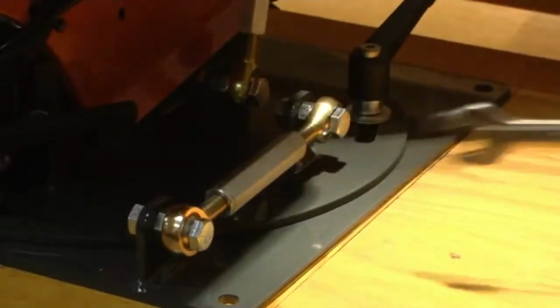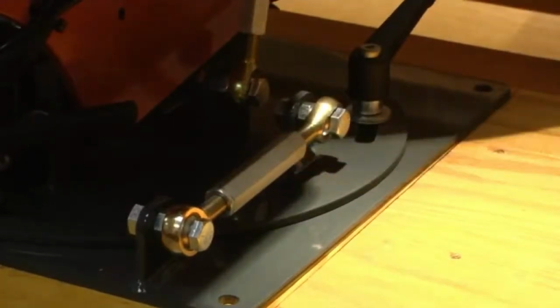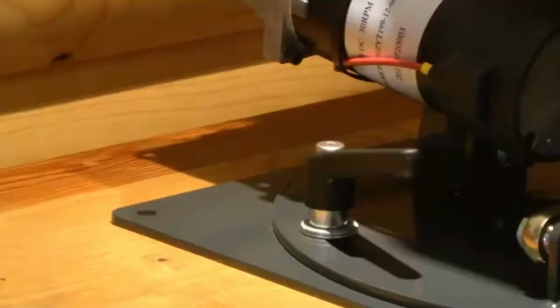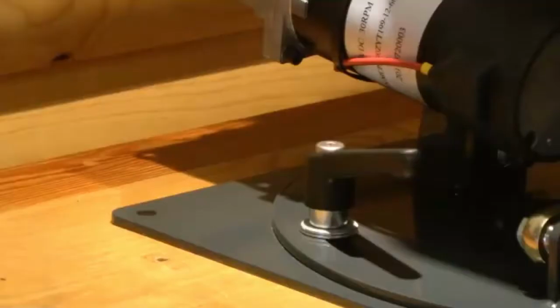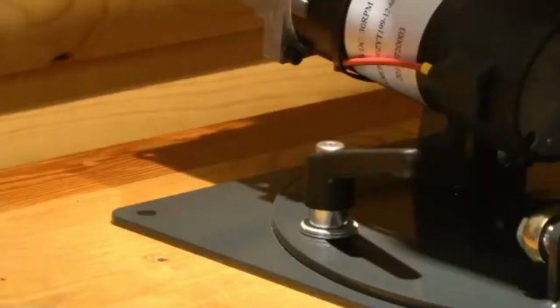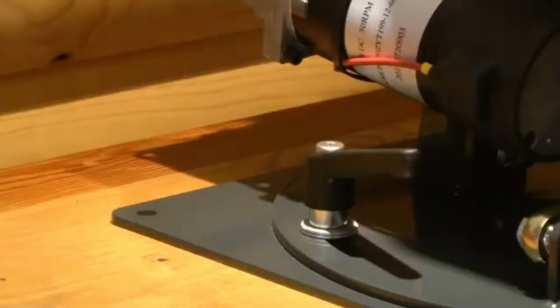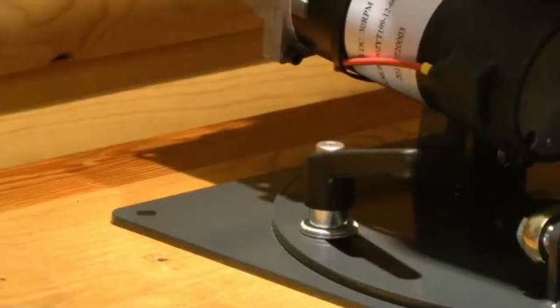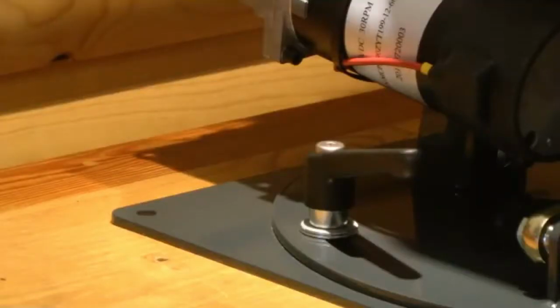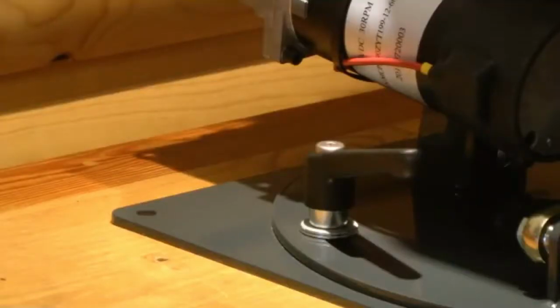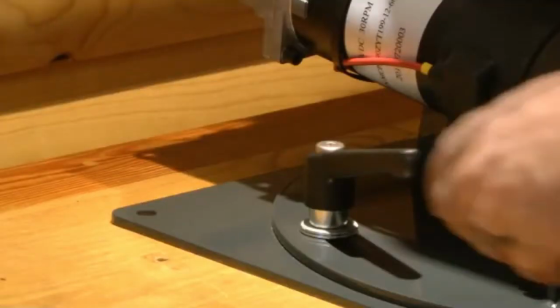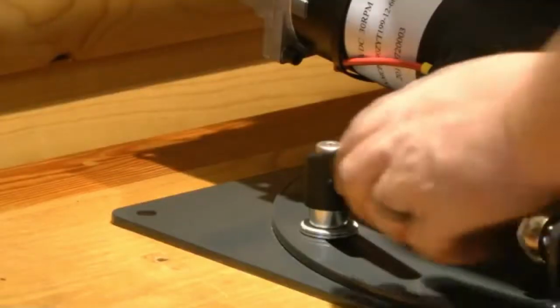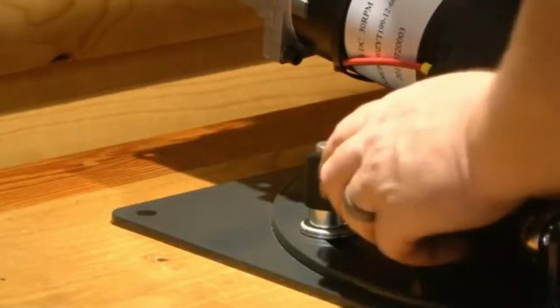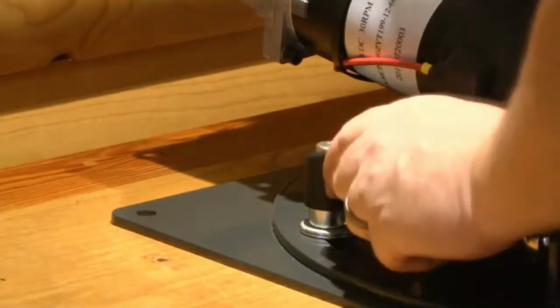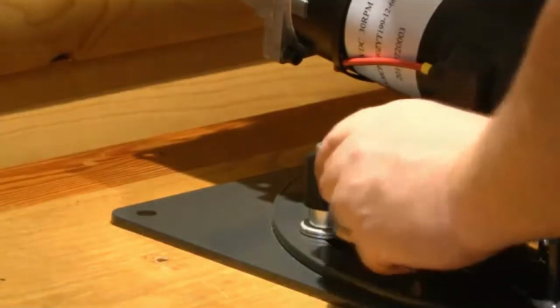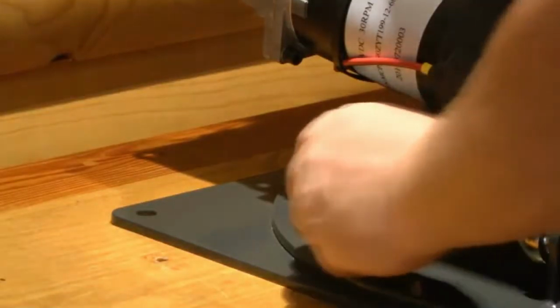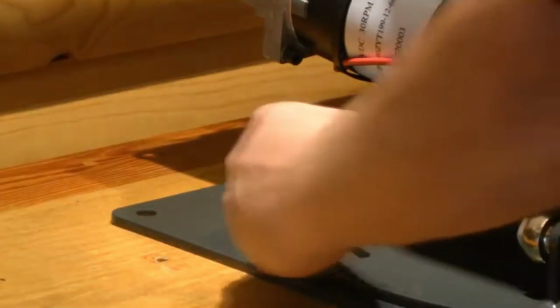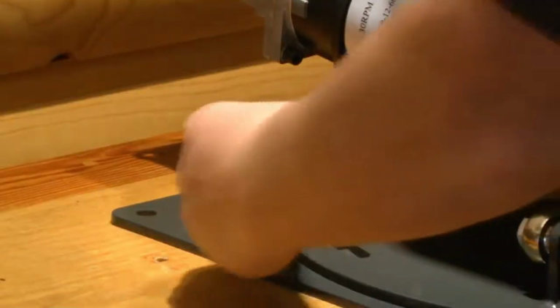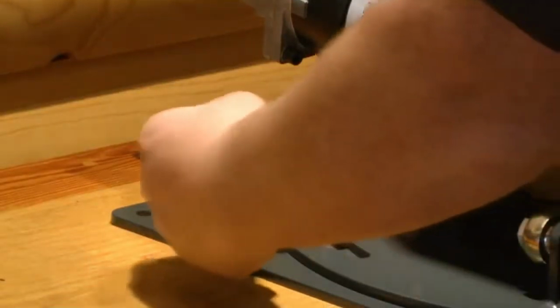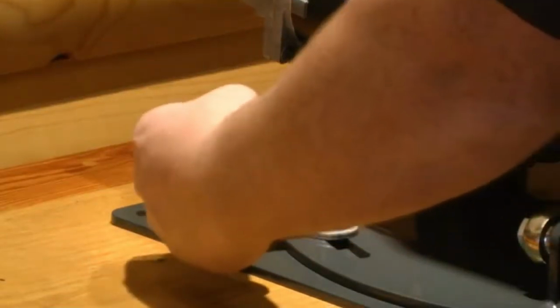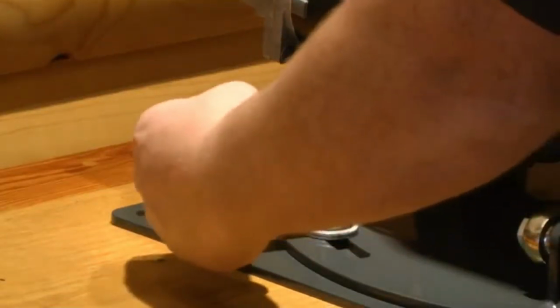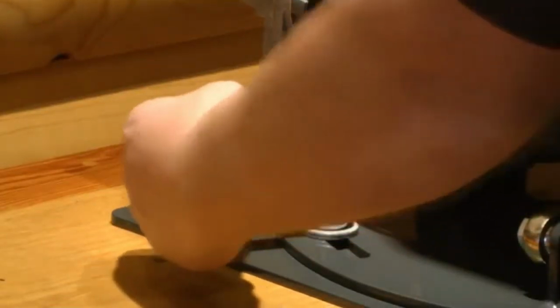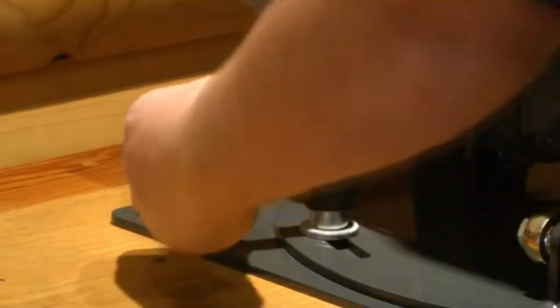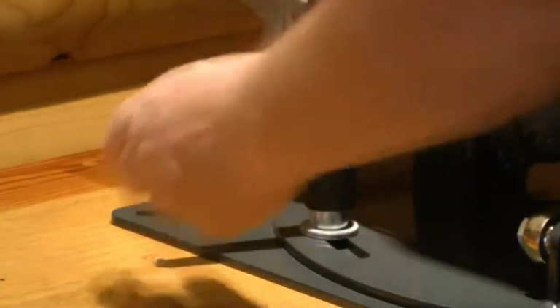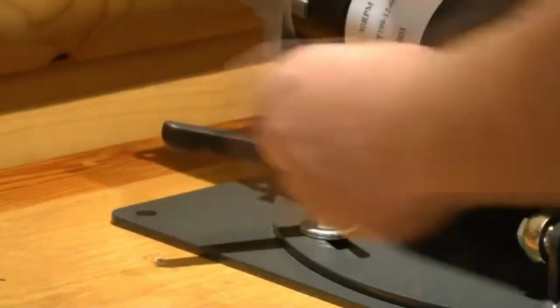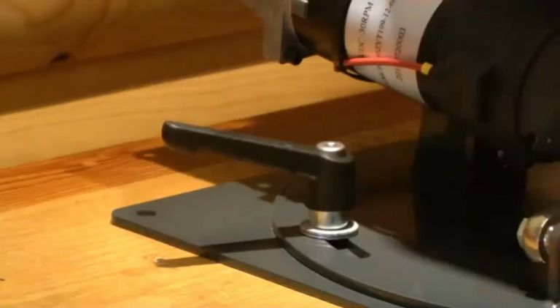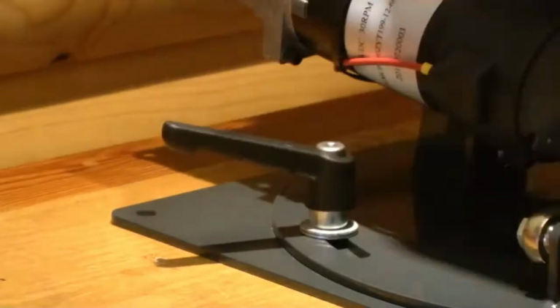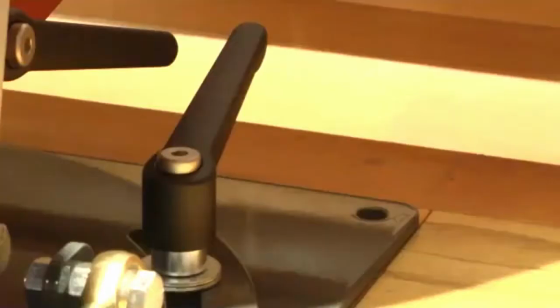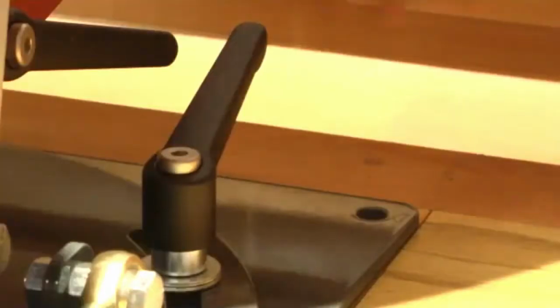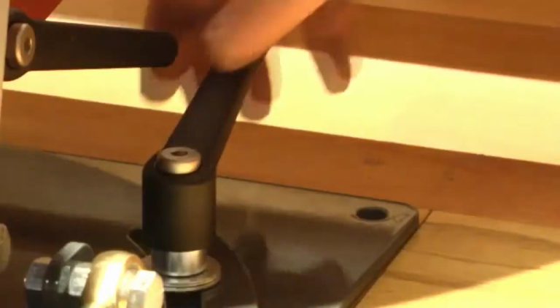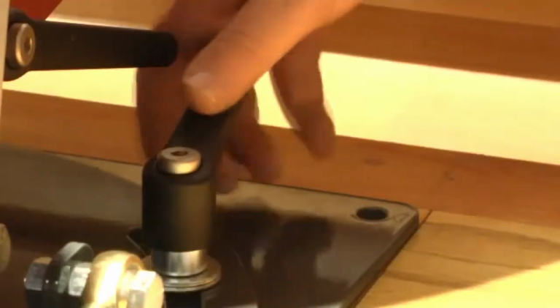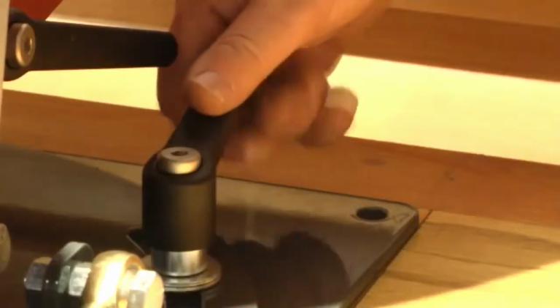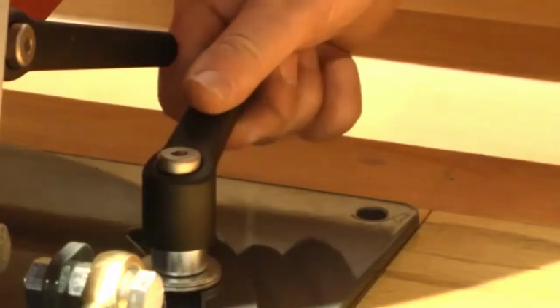With the machine in the correct position, re-tighten all three locking levers.